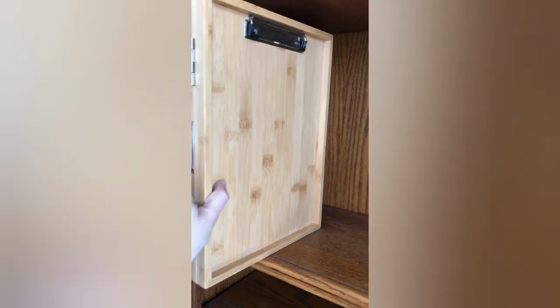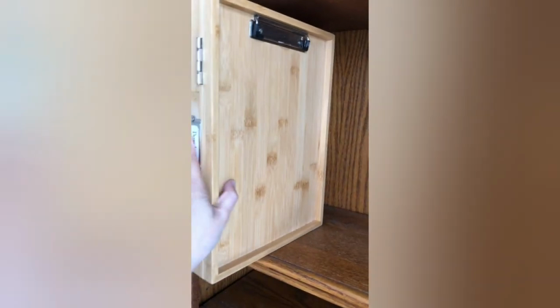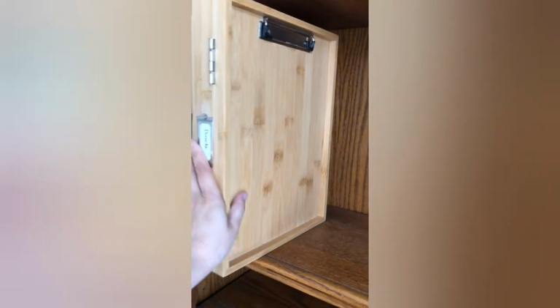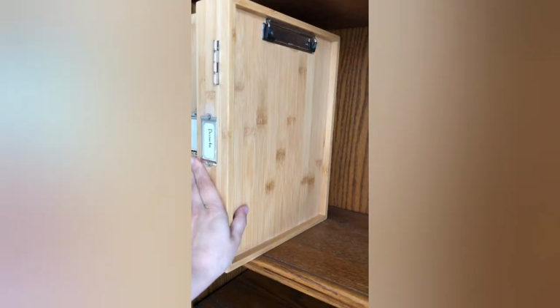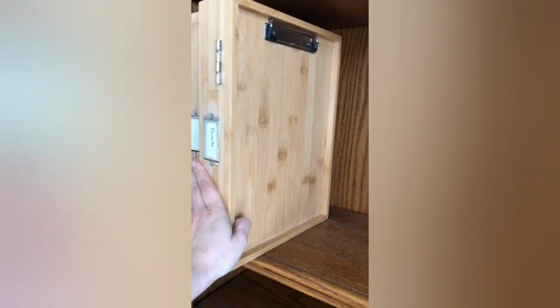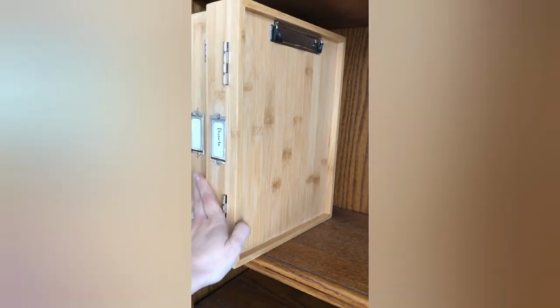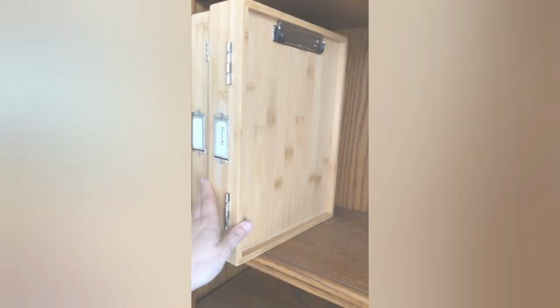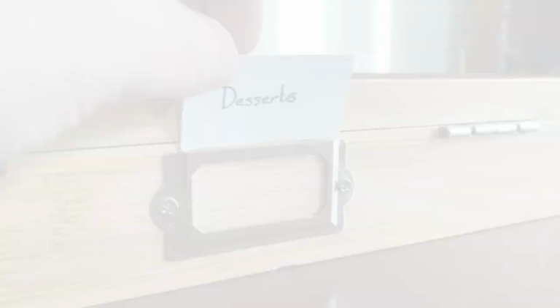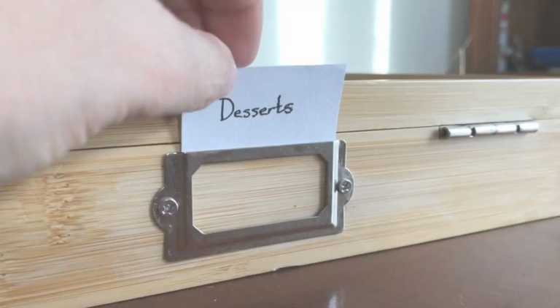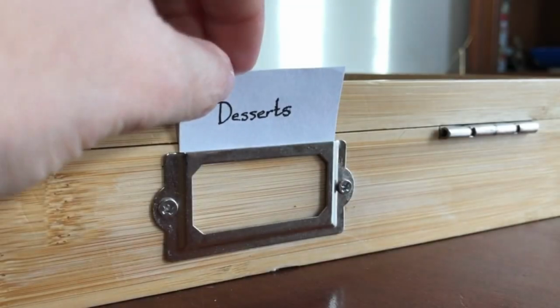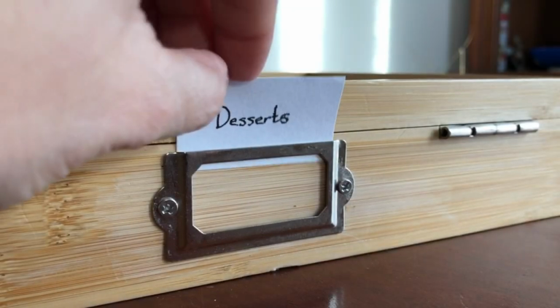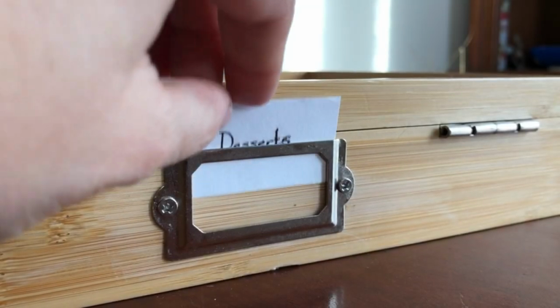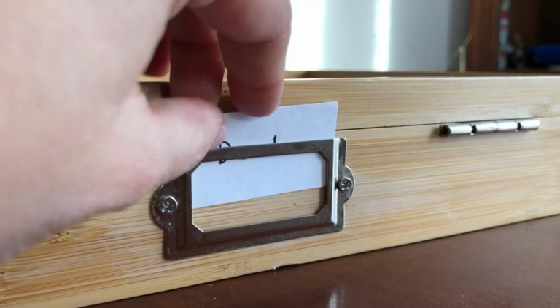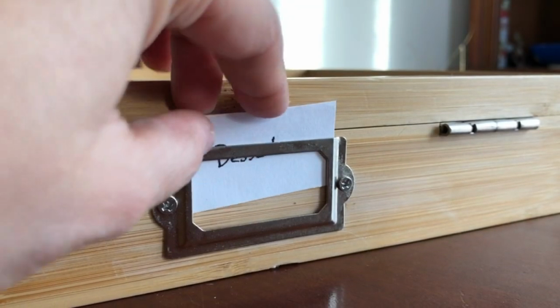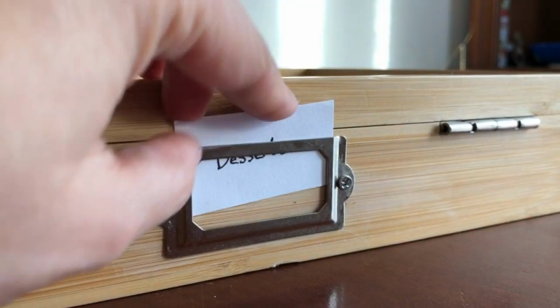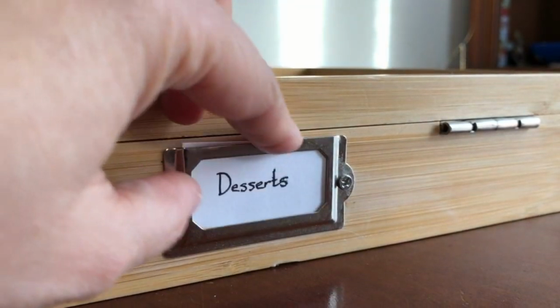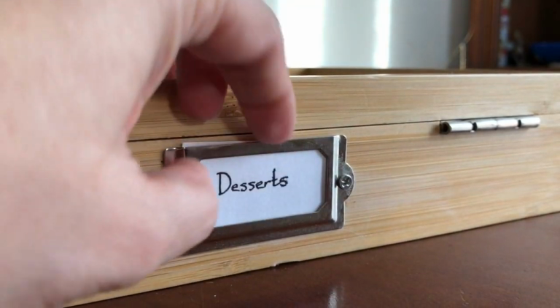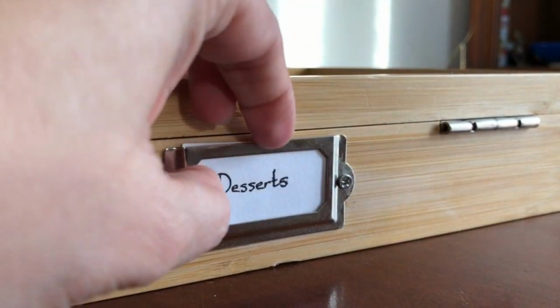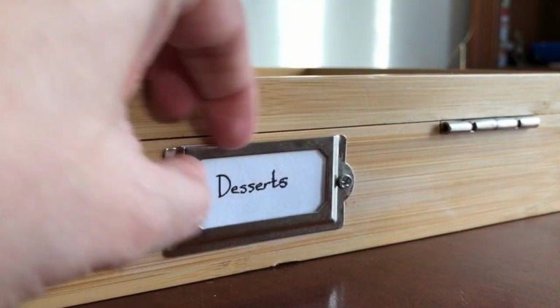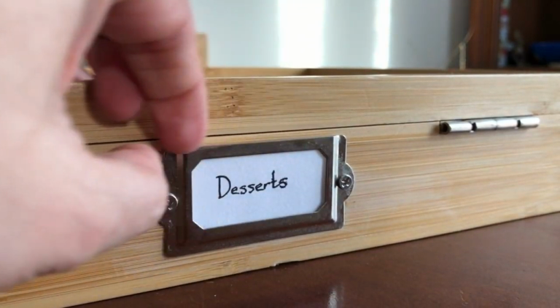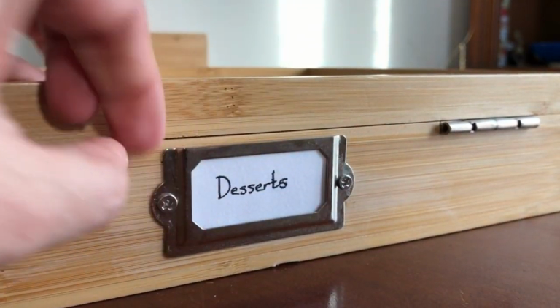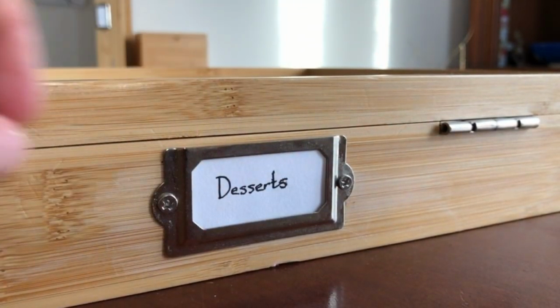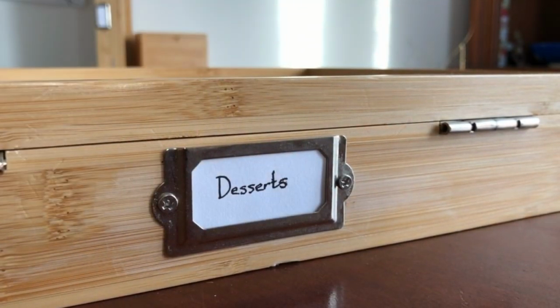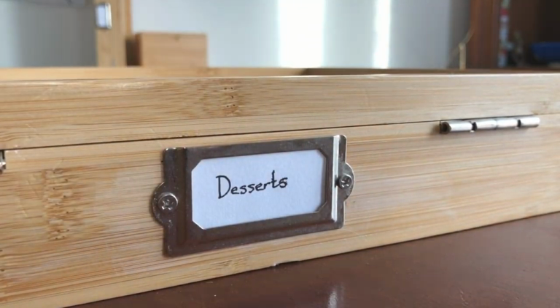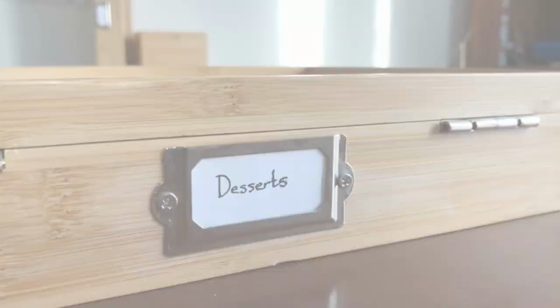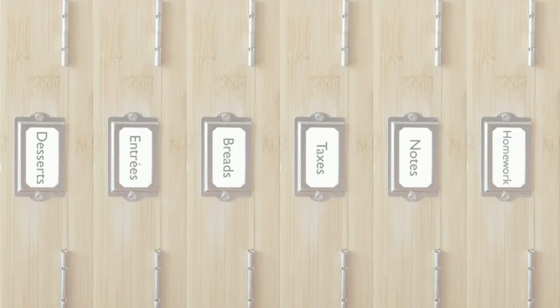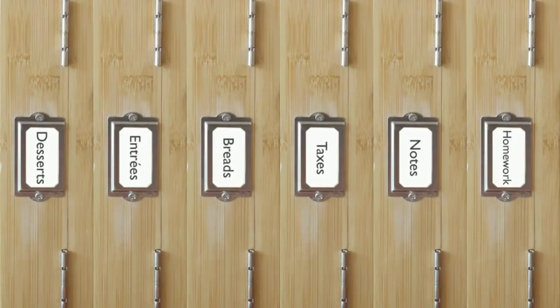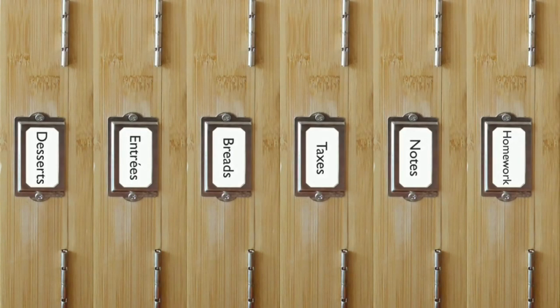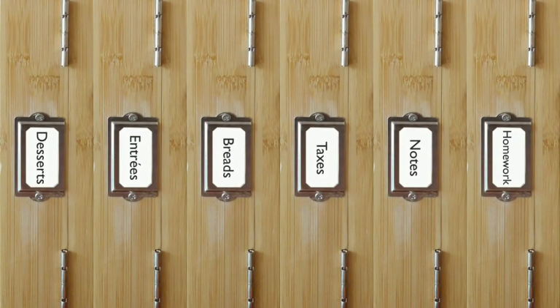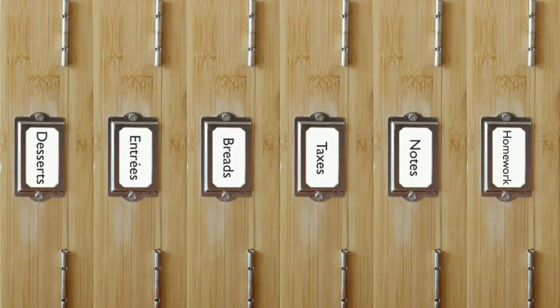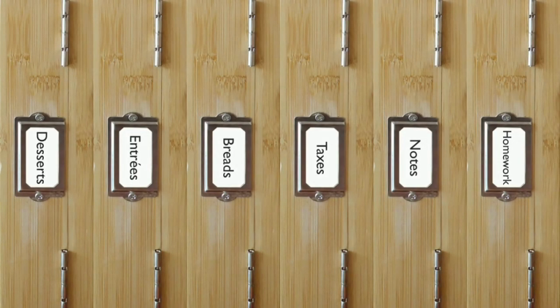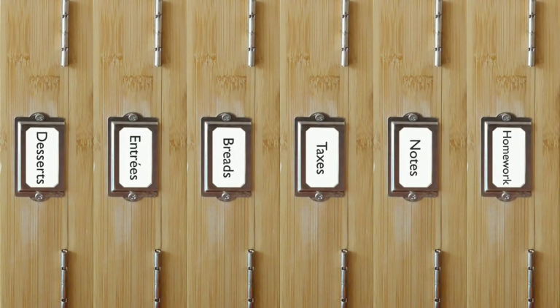Label the box however you like. Store recipes, receipts, bills, homework, or presentations.